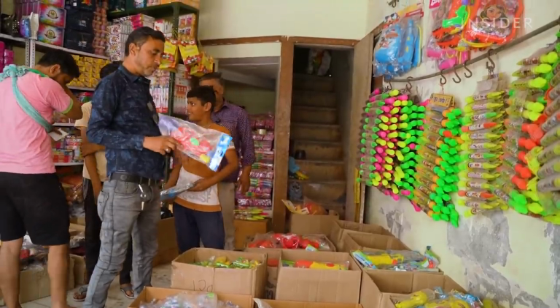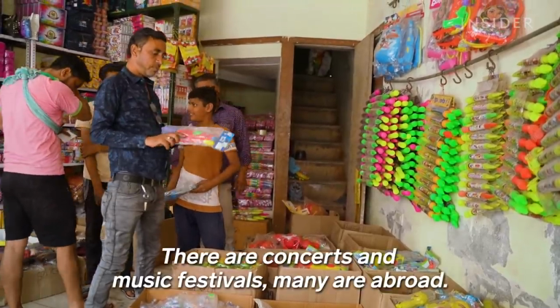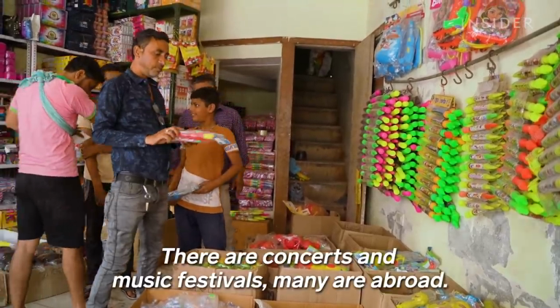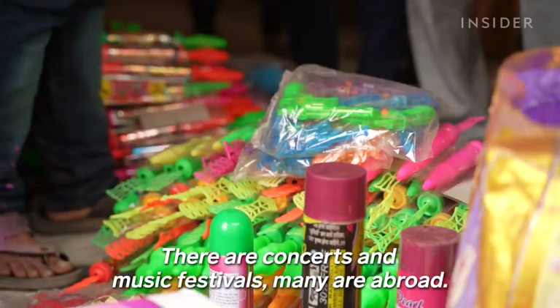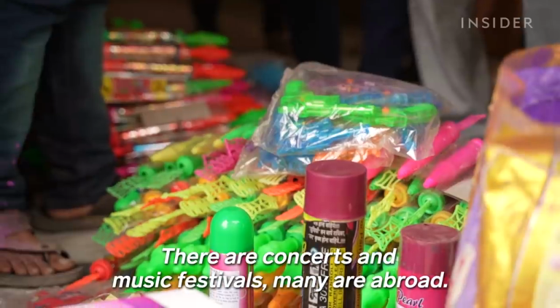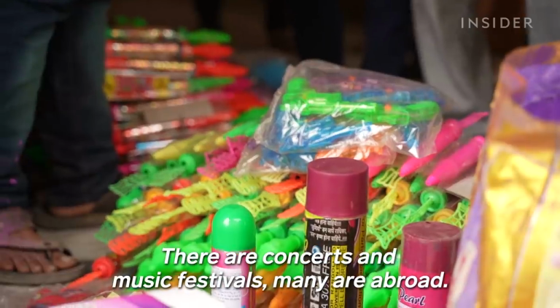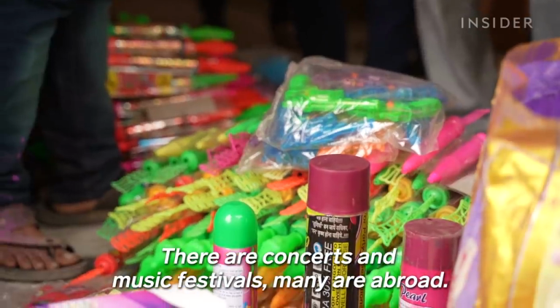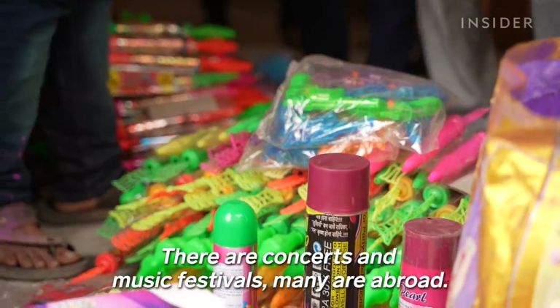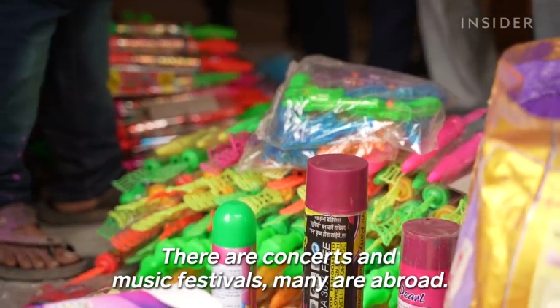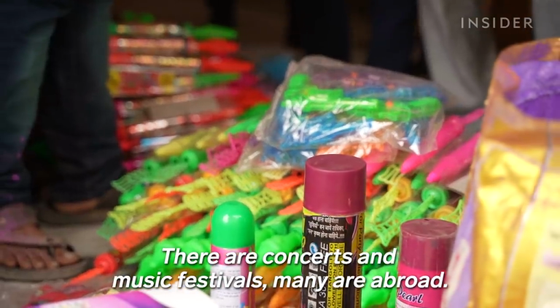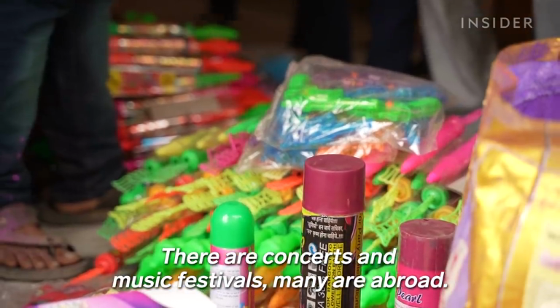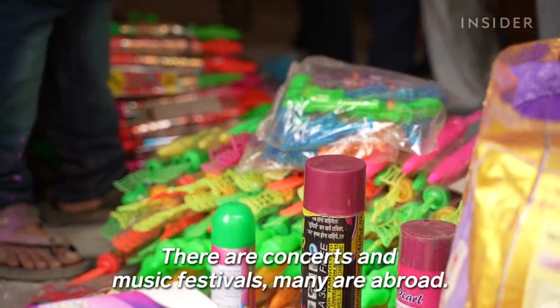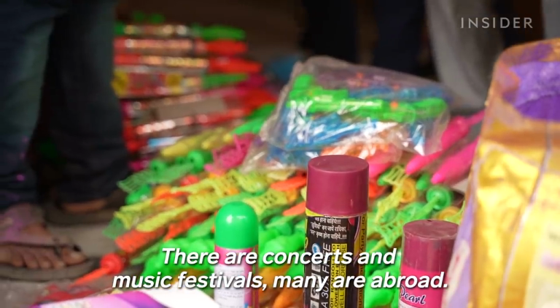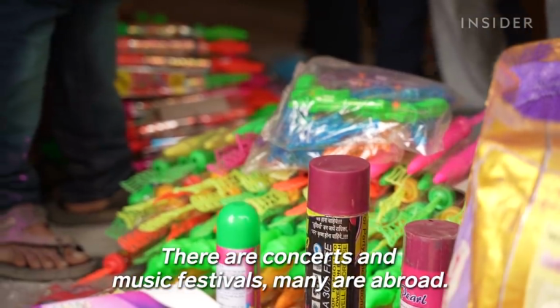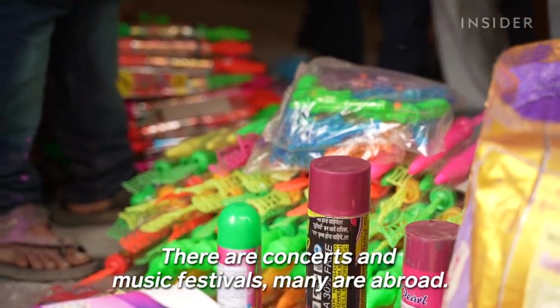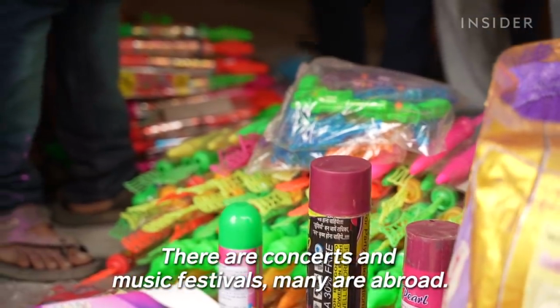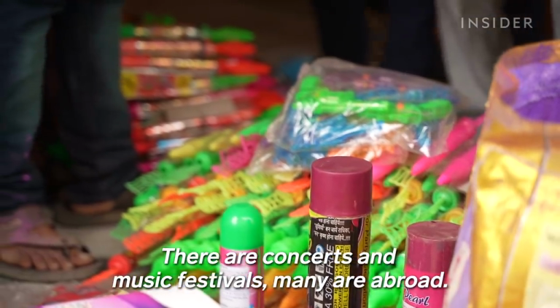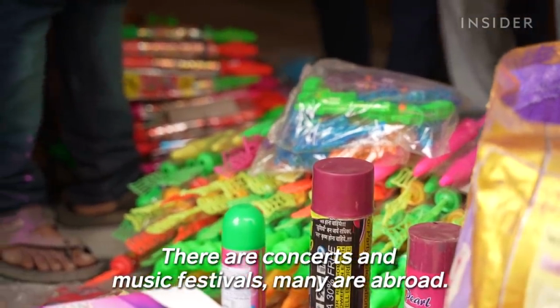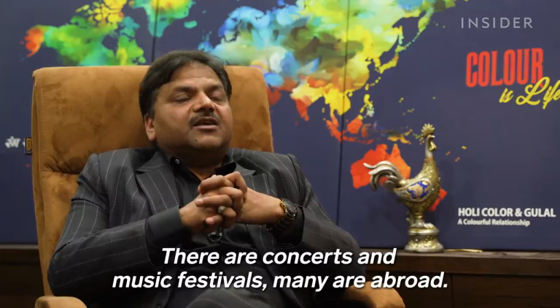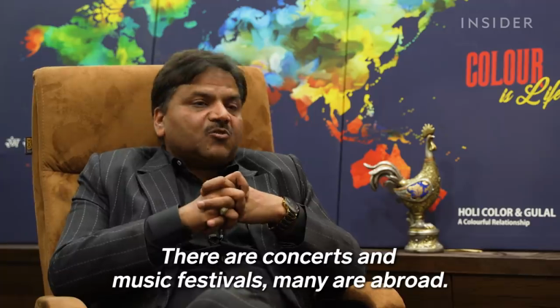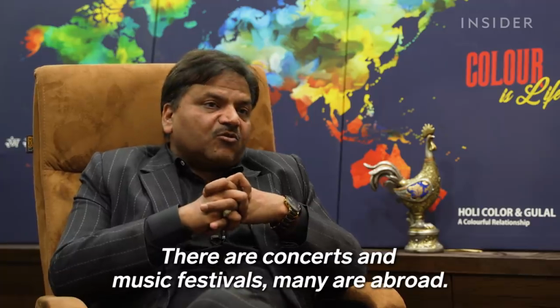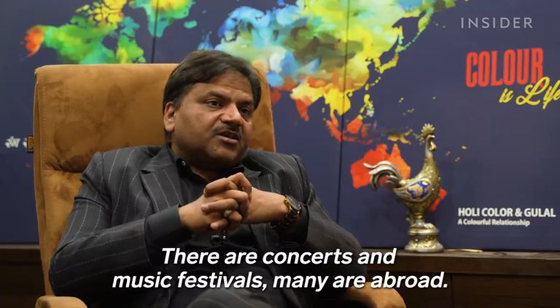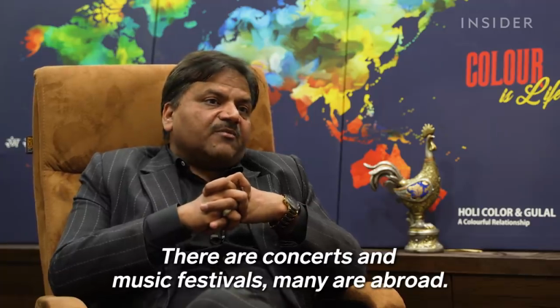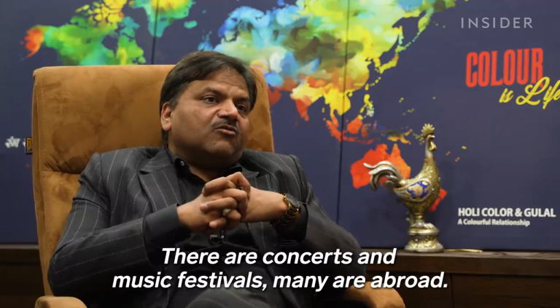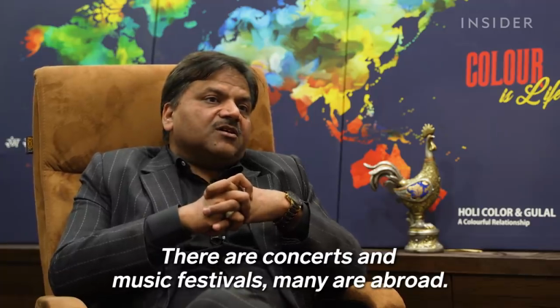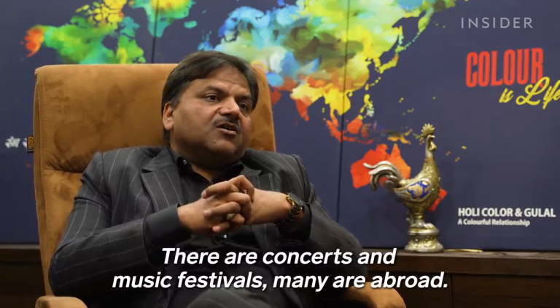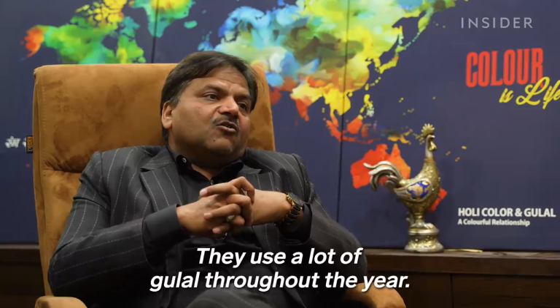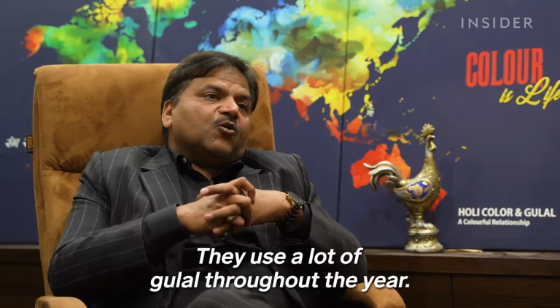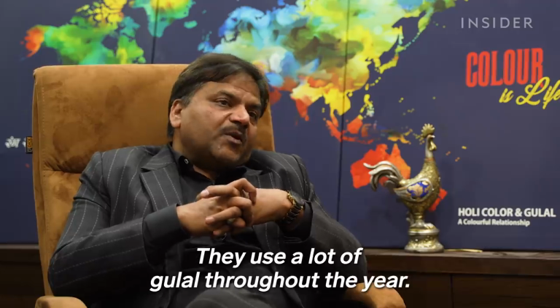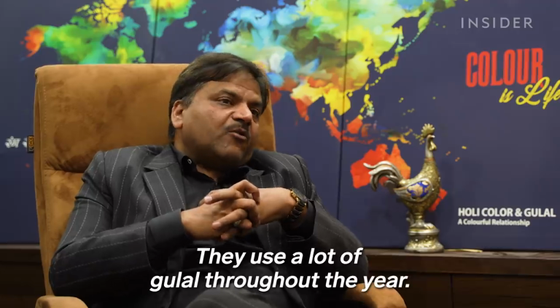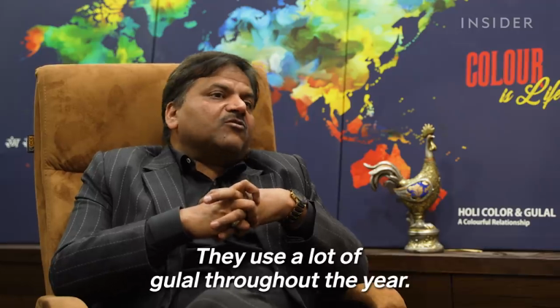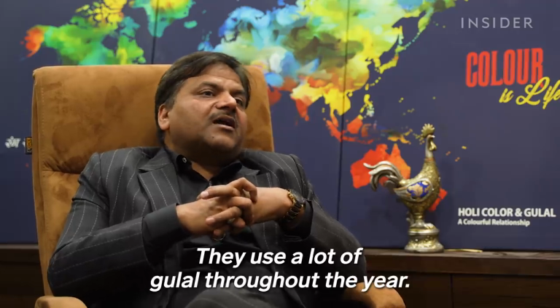There are concerts, music festivals, and village celebrations. There is a lot of gulal used throughout the many weeks of festivities in India.